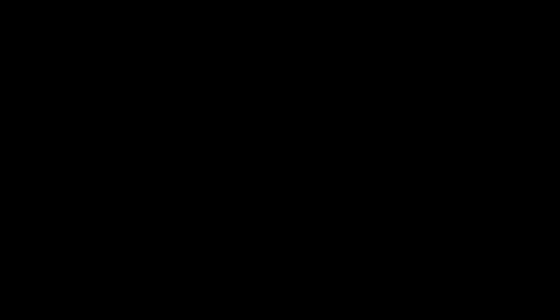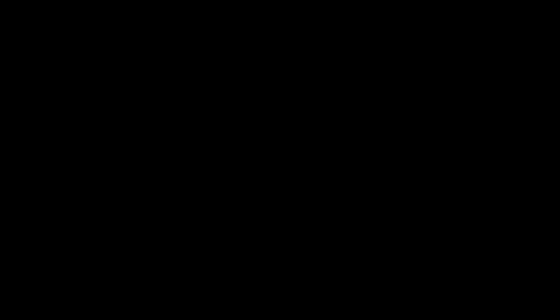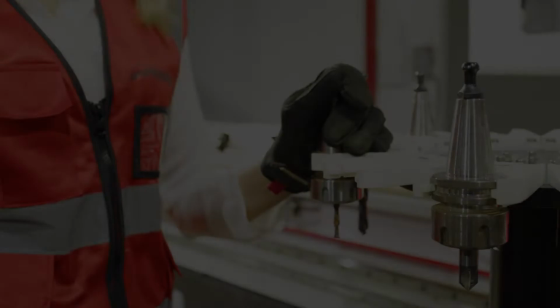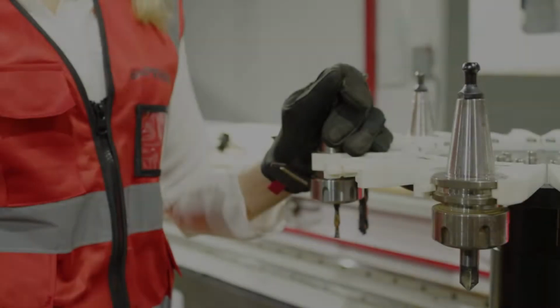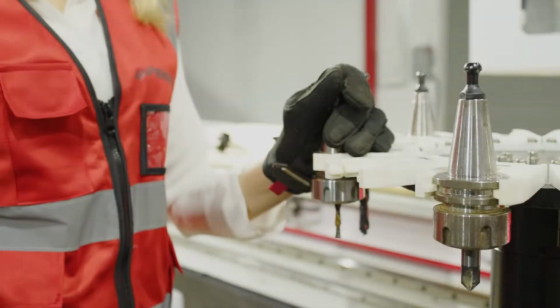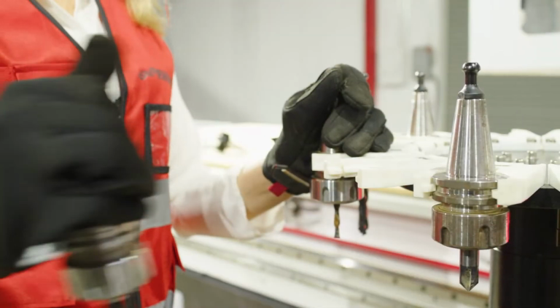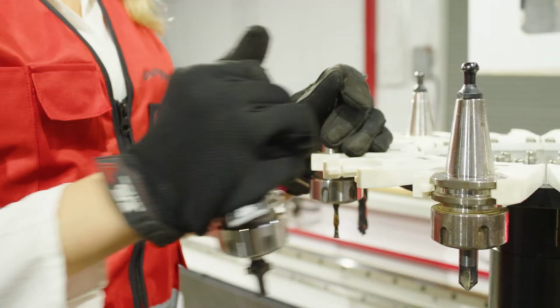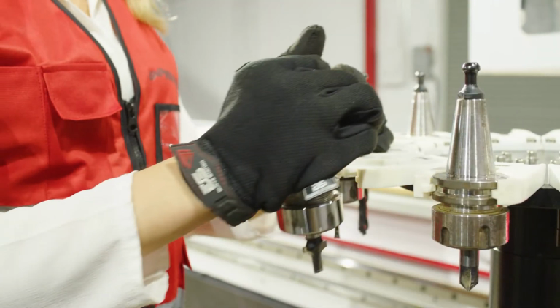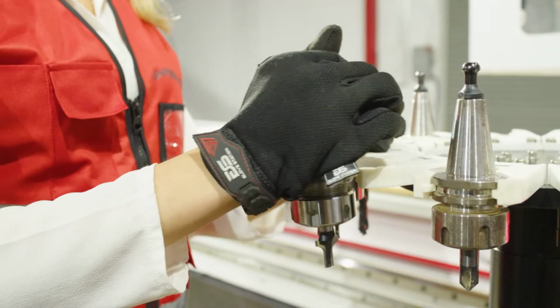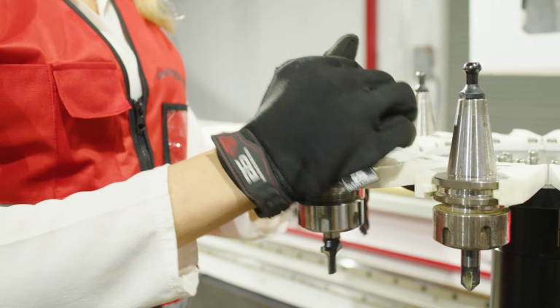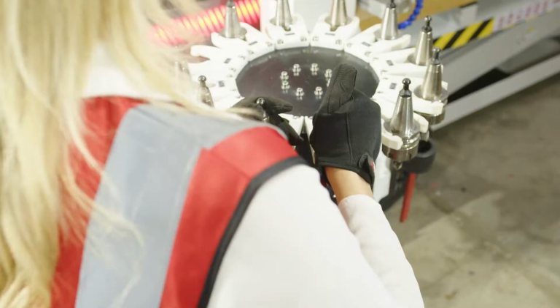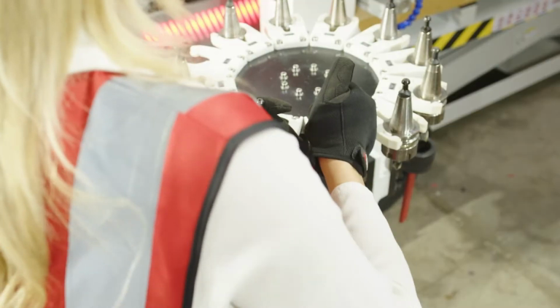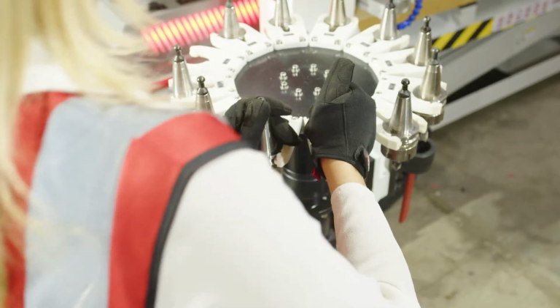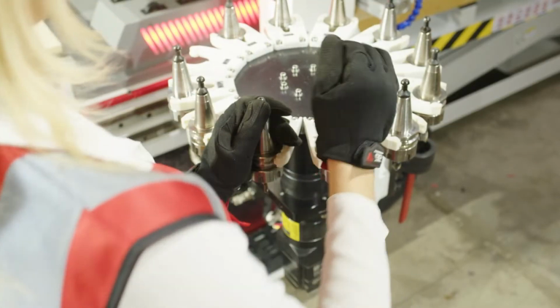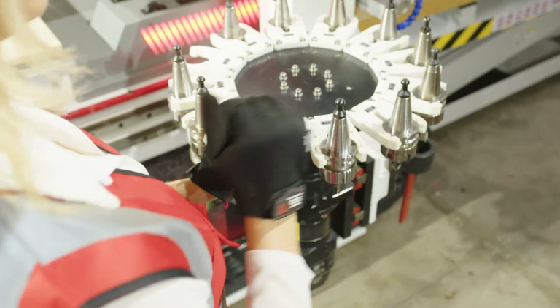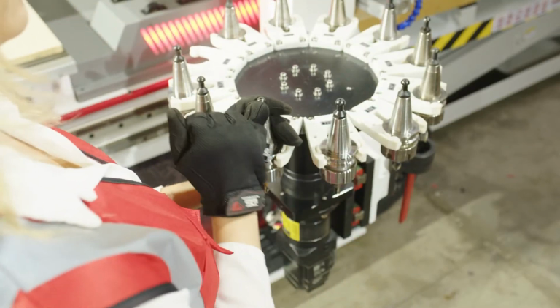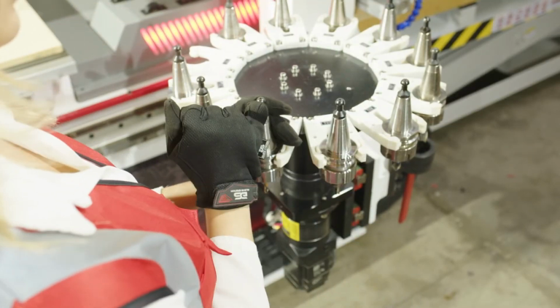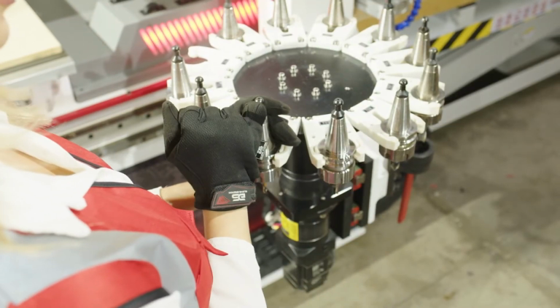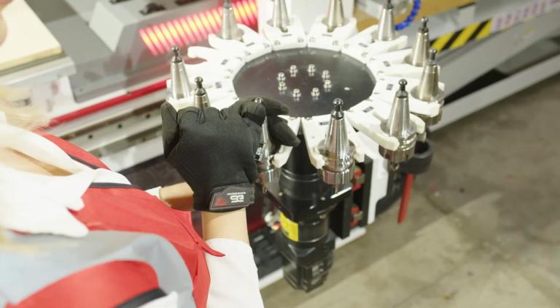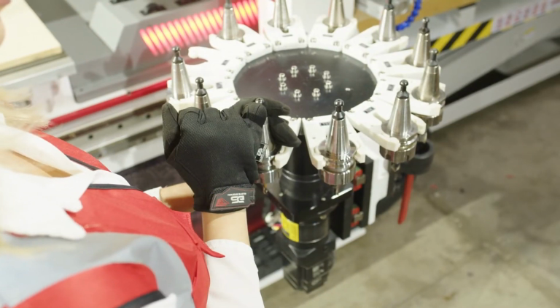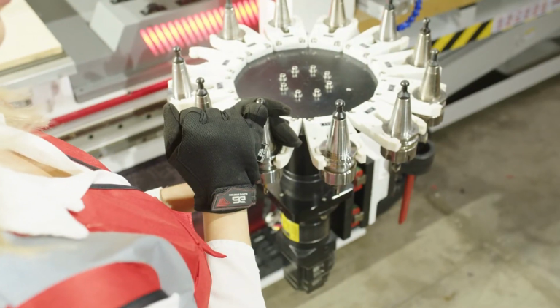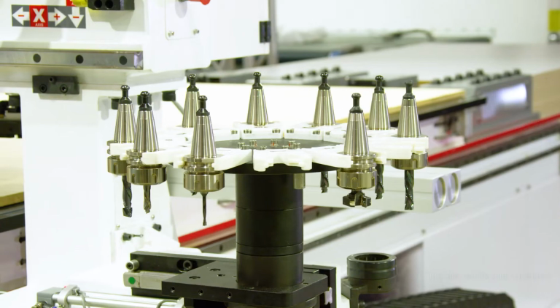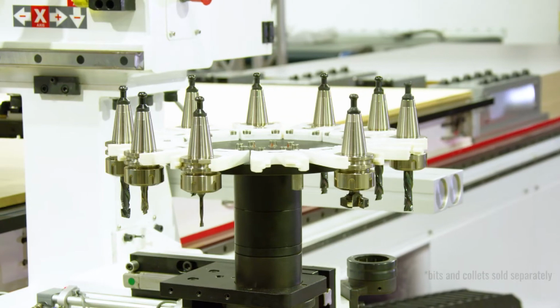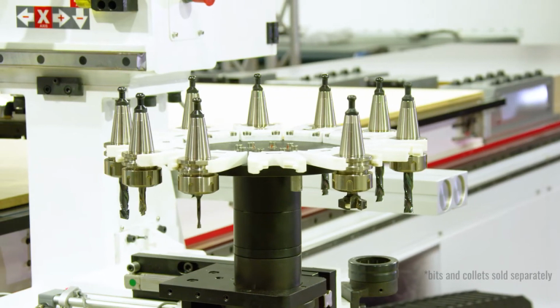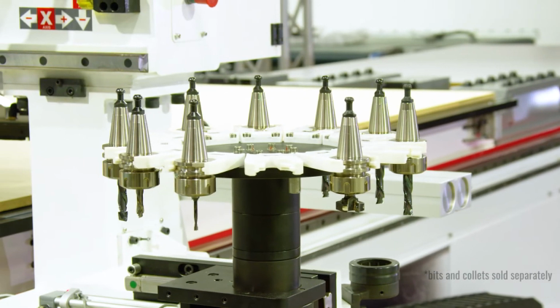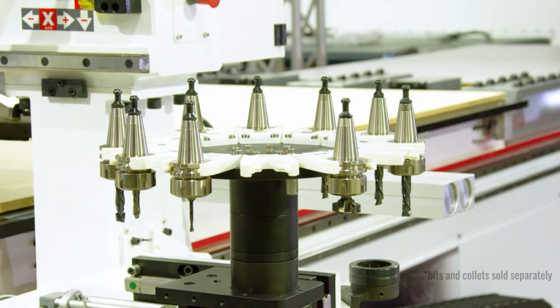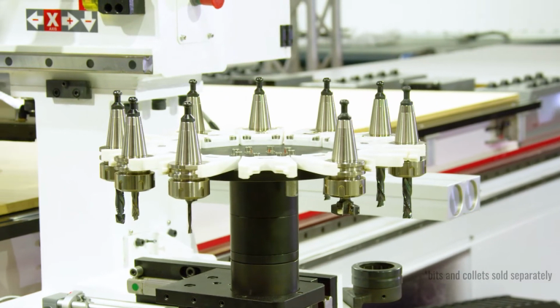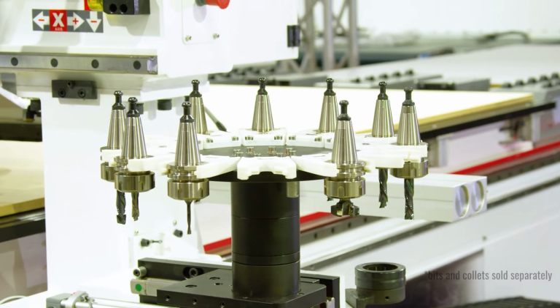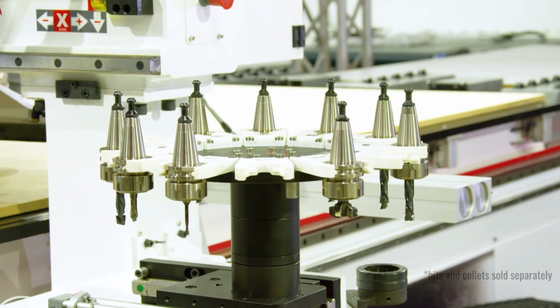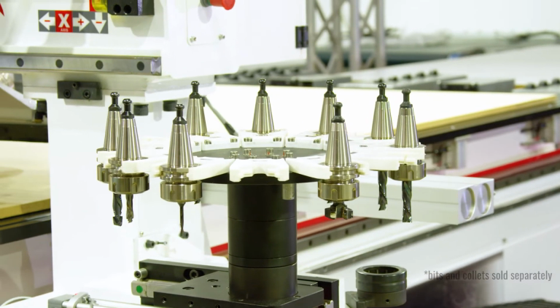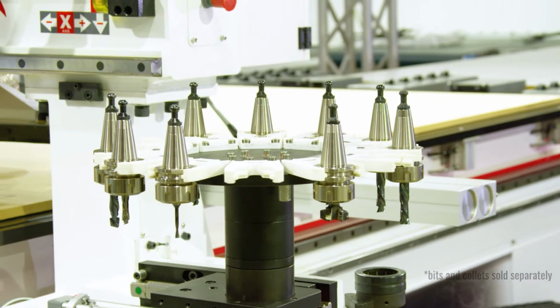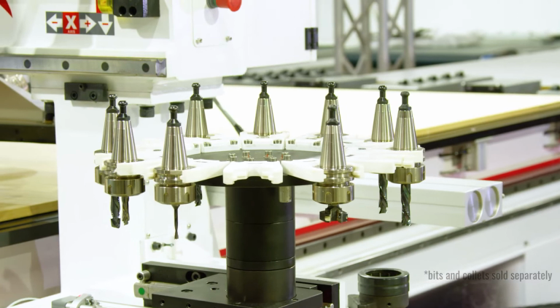Place your tools in the provided tool holders and snap into the automatic tool carousel. It can hold up to 12 tools depending on your model.